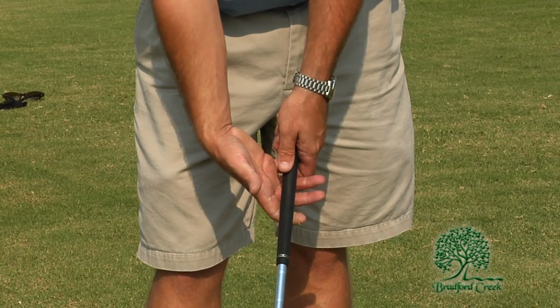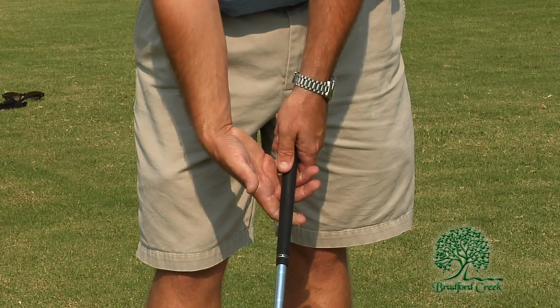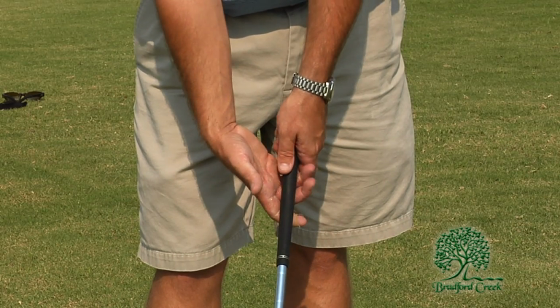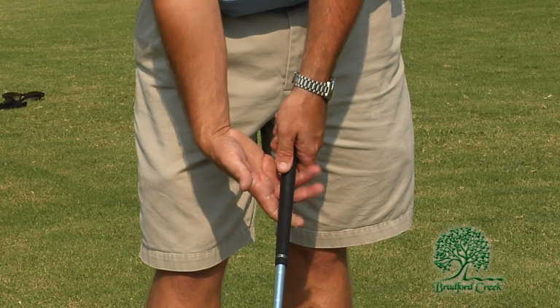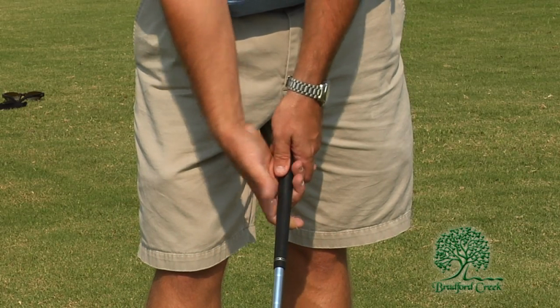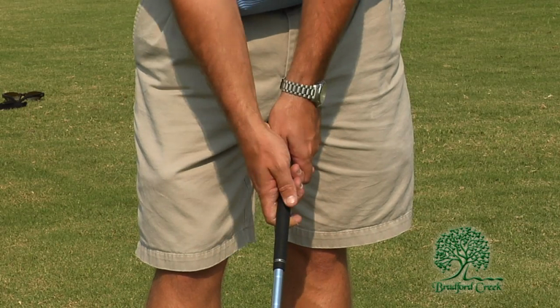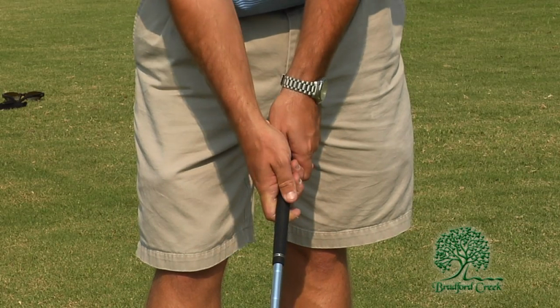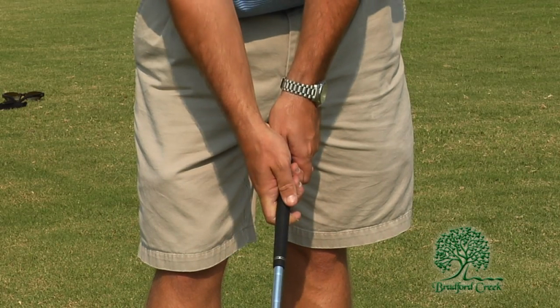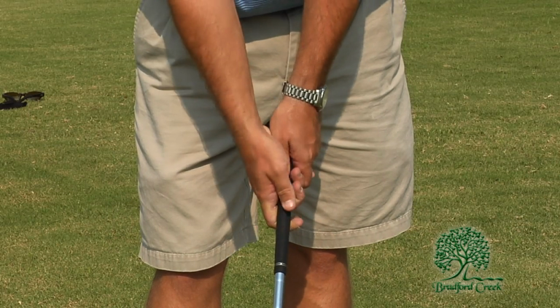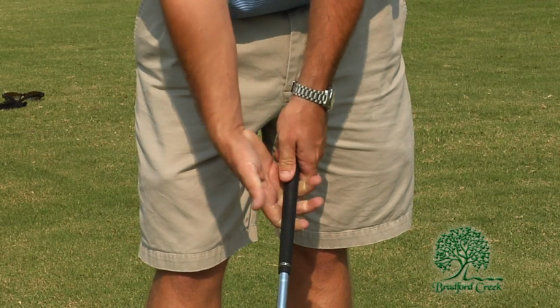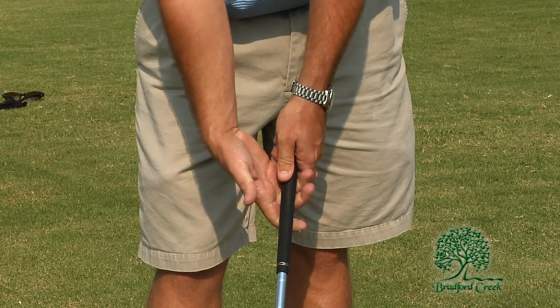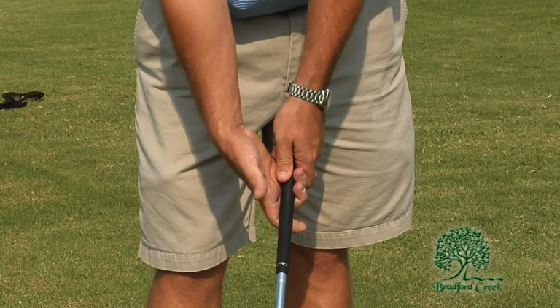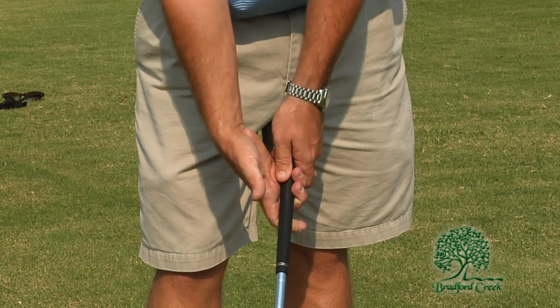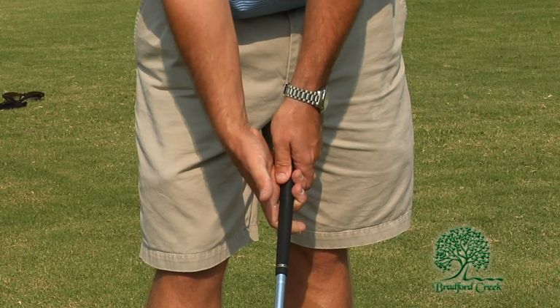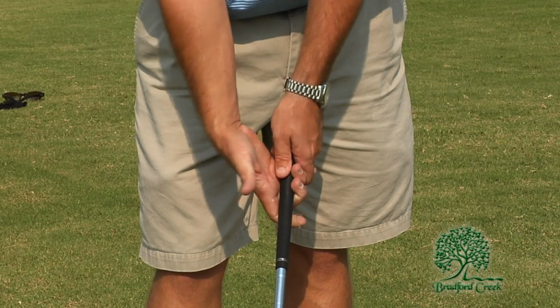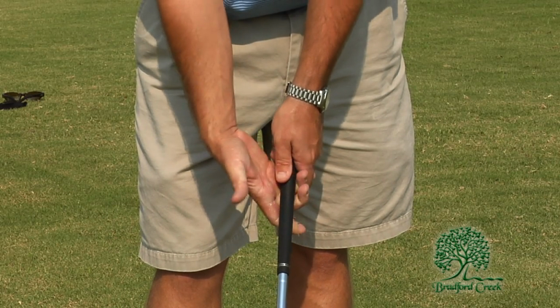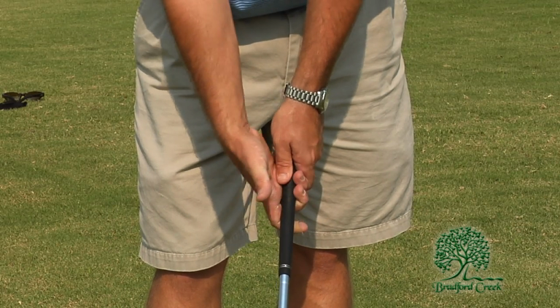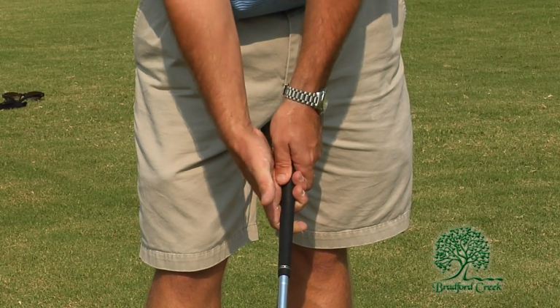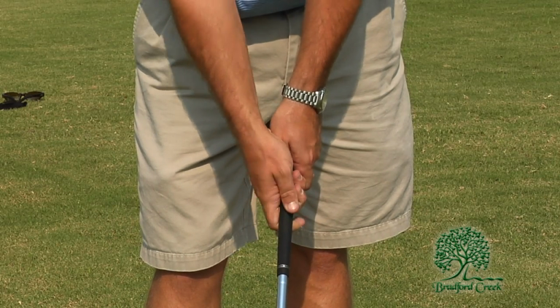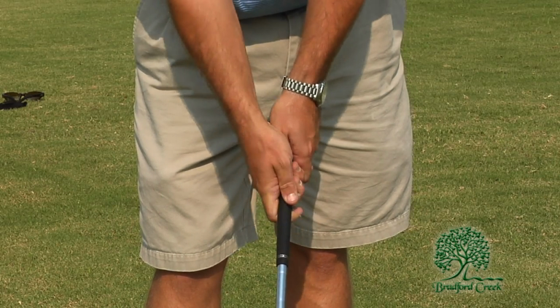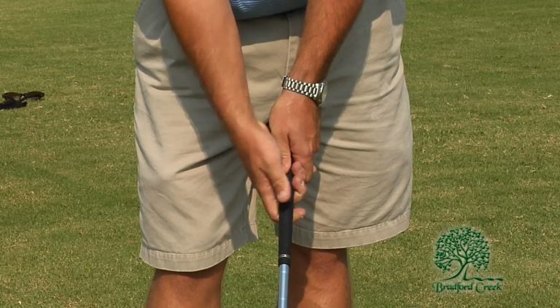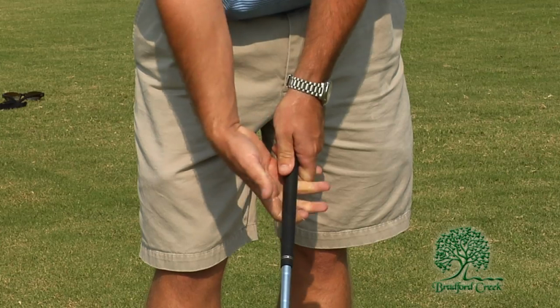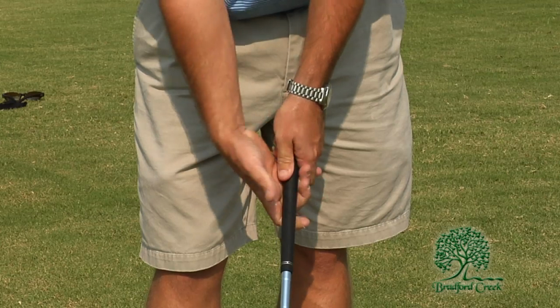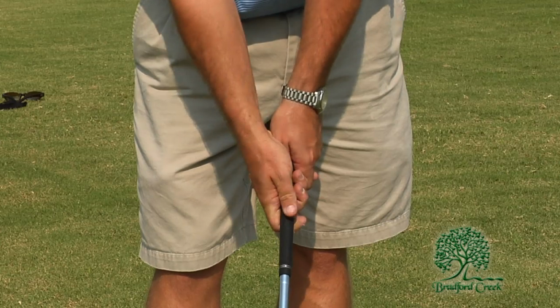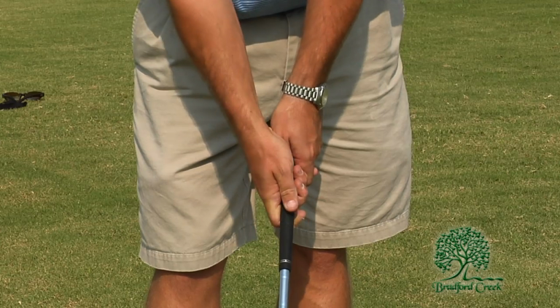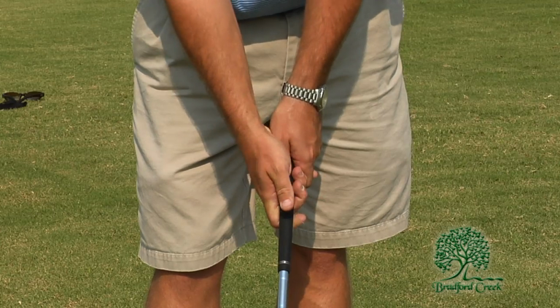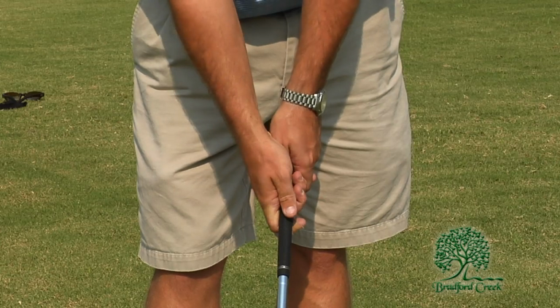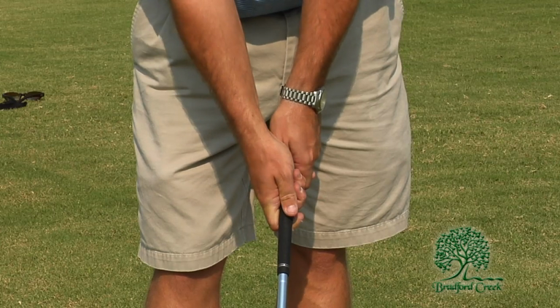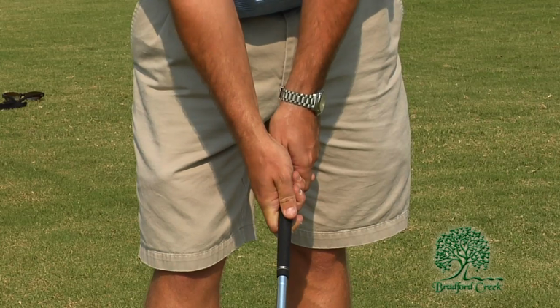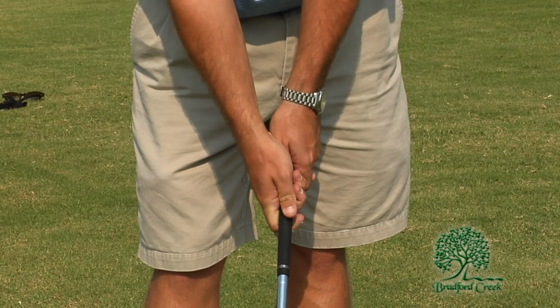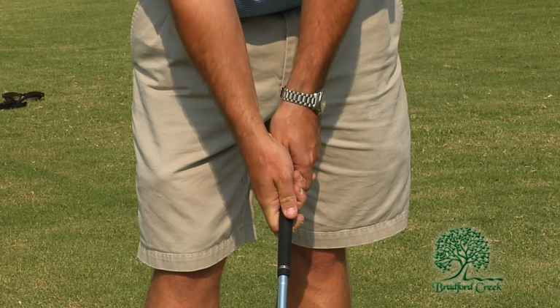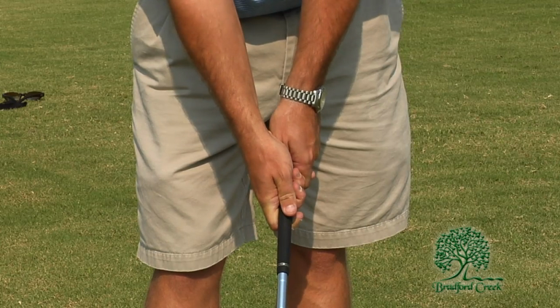We want again to make sure that the fingers of the right hand are basically around the club grip and that the thumbs are pointed straight down.